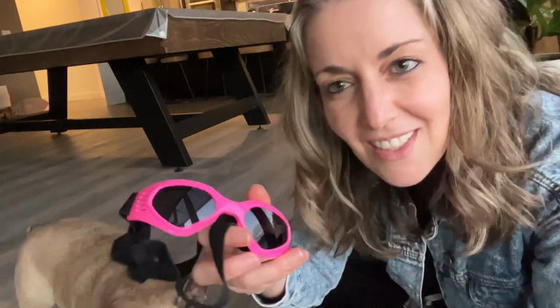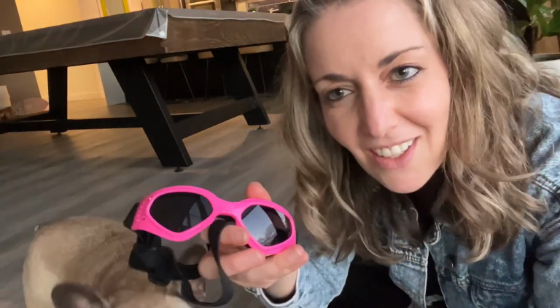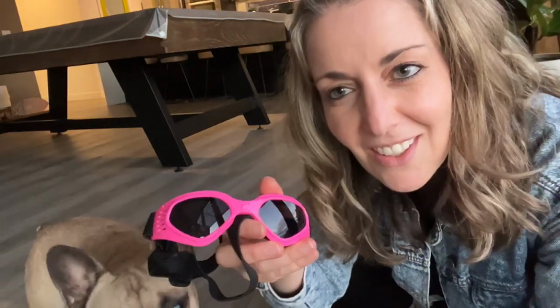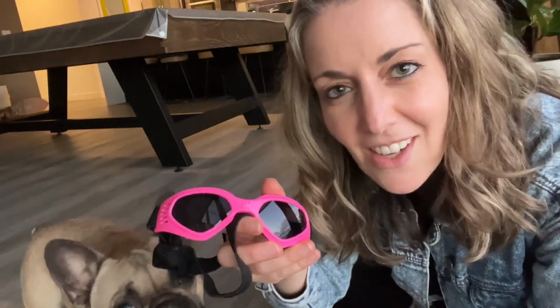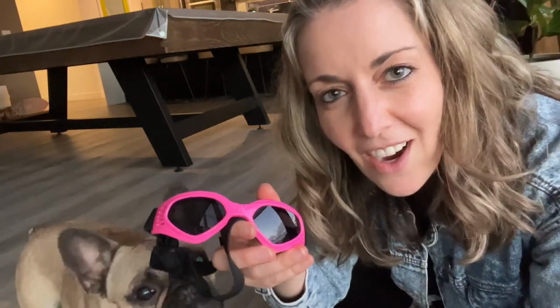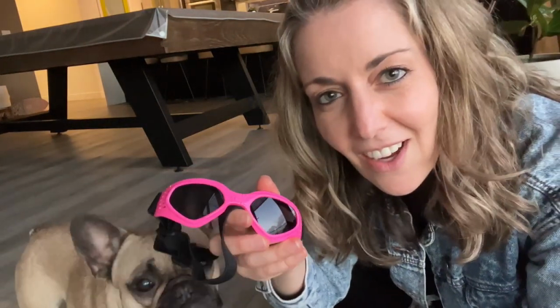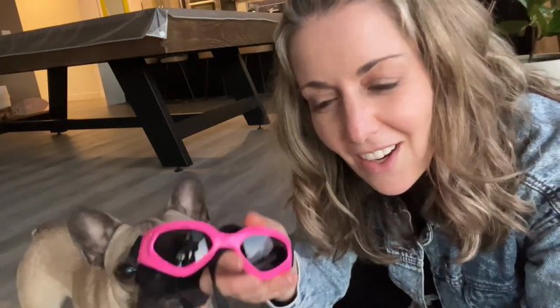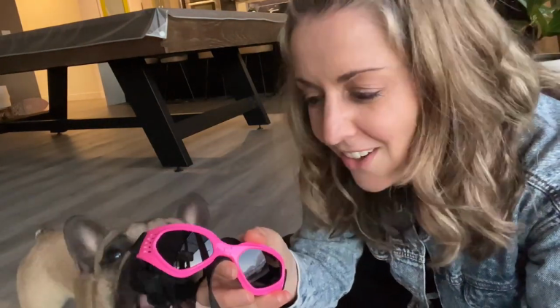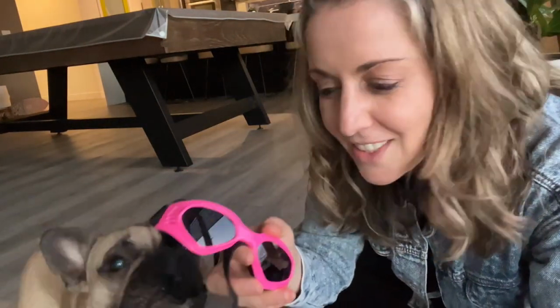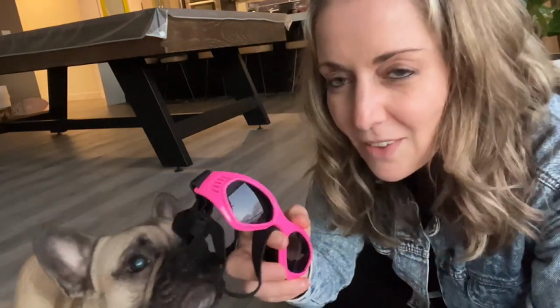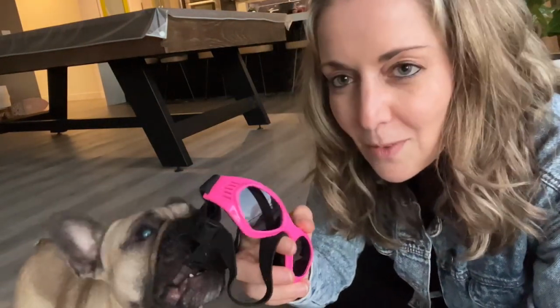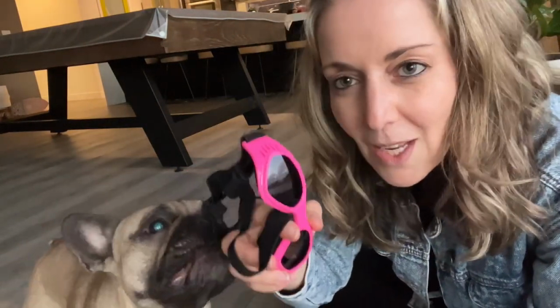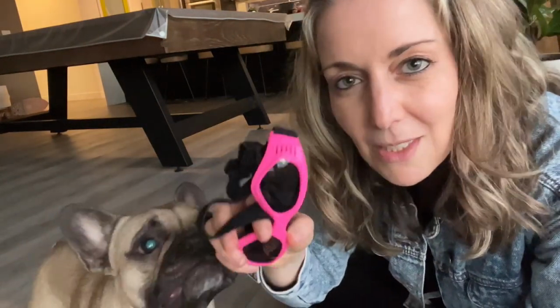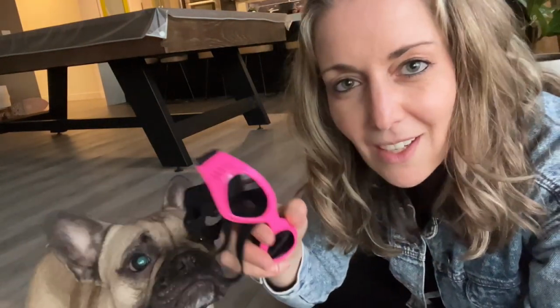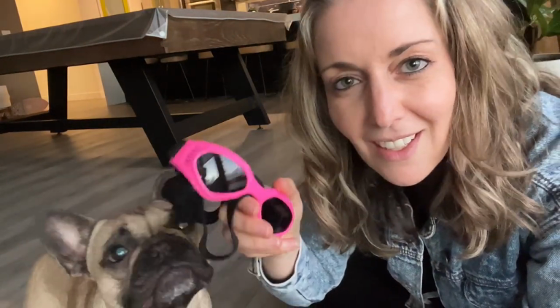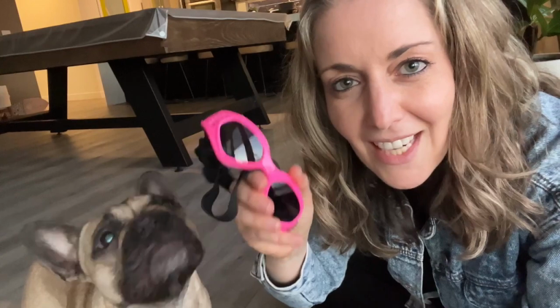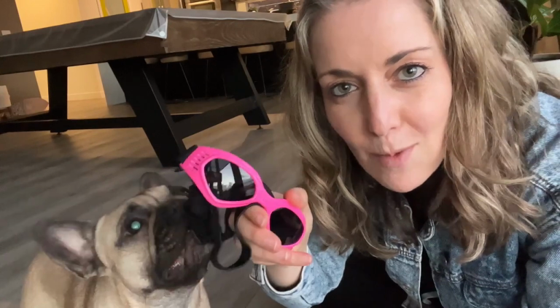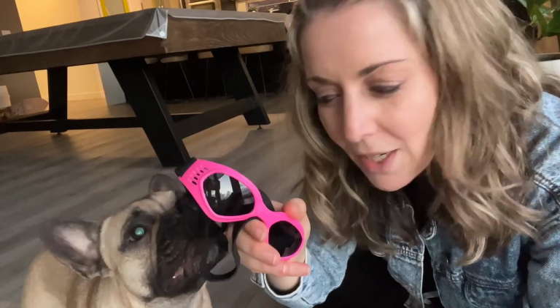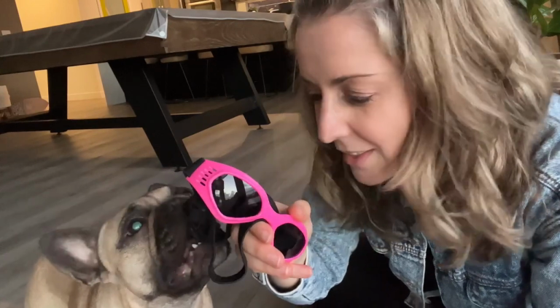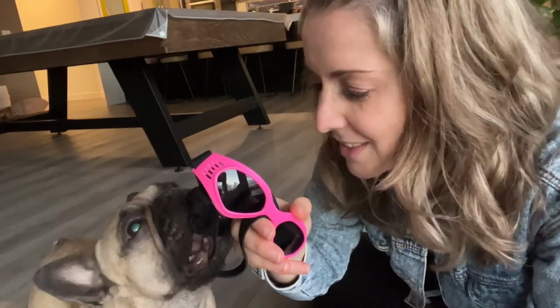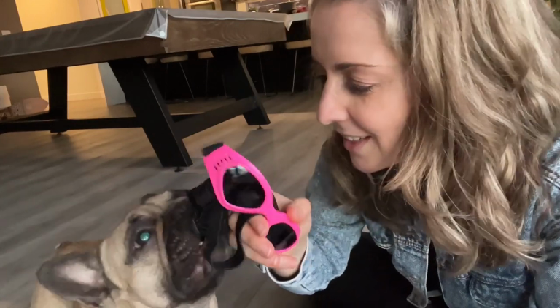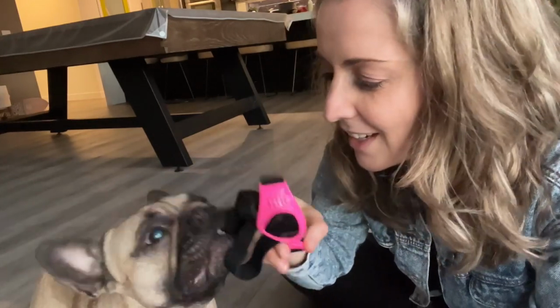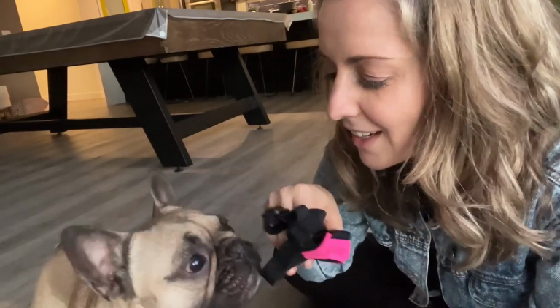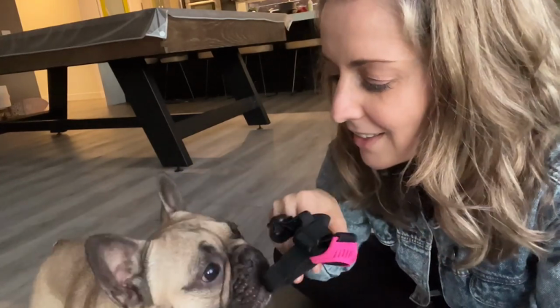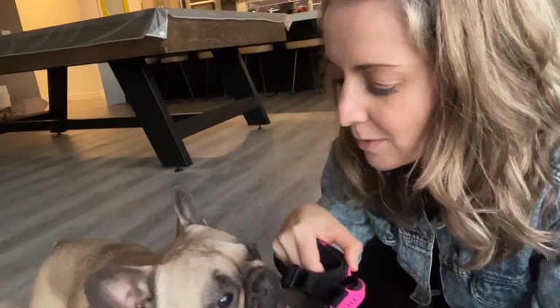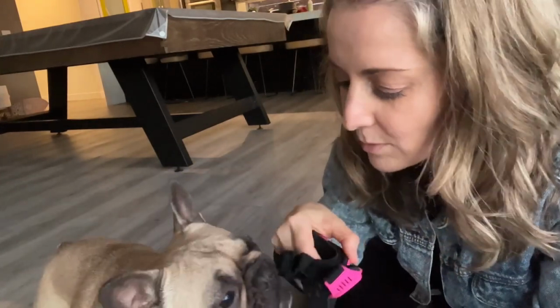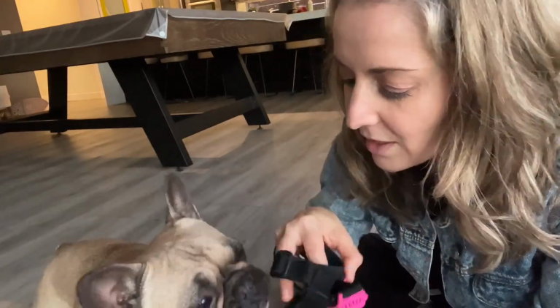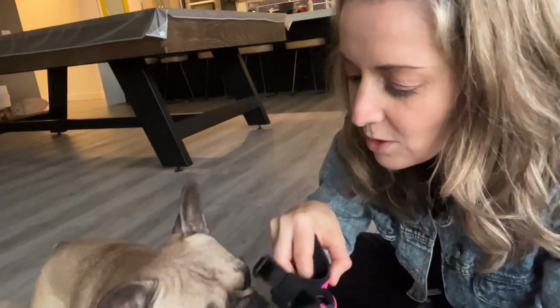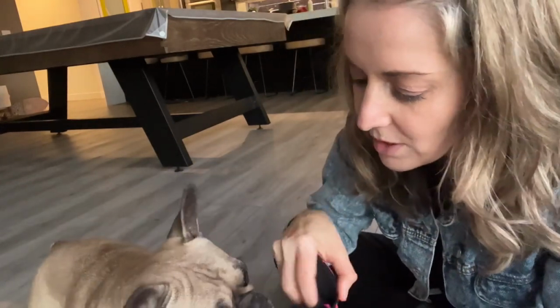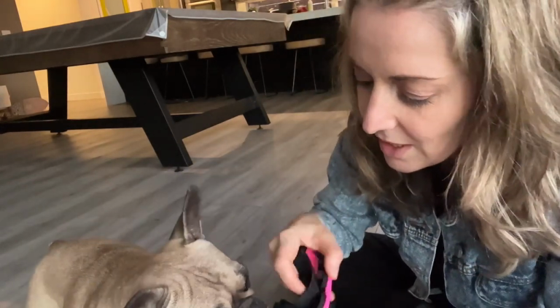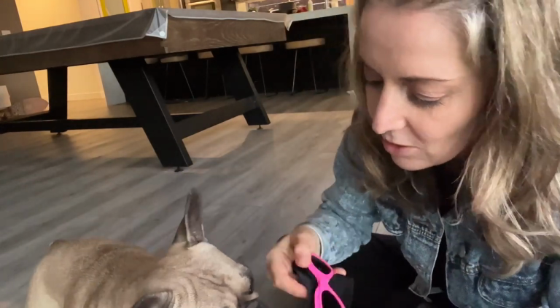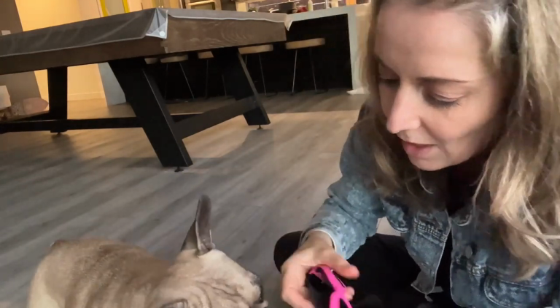These are her dog goggles. I found them on Amazon — nine bucks. And I think she wants to eat the strap.